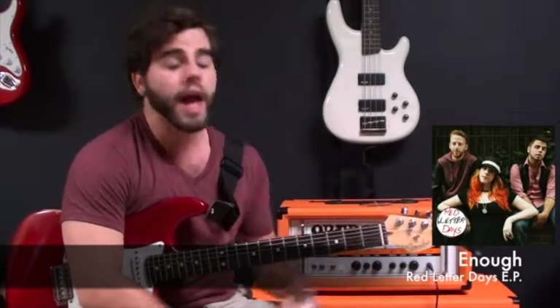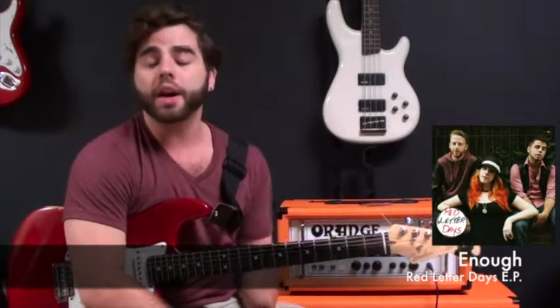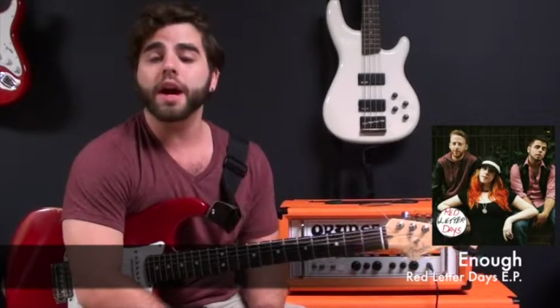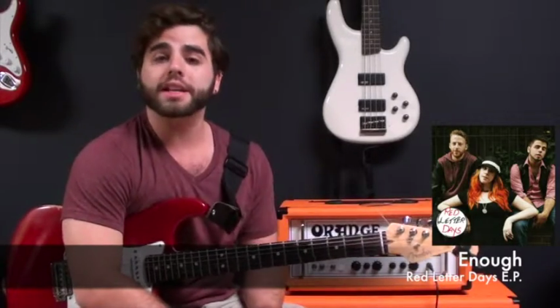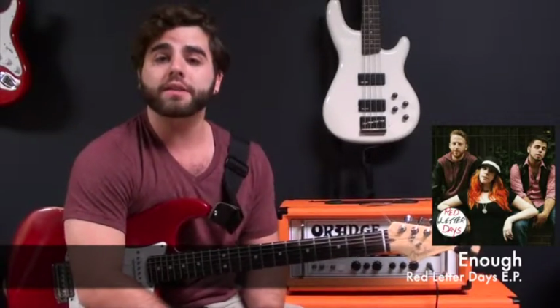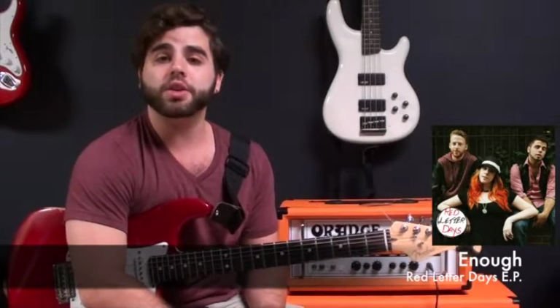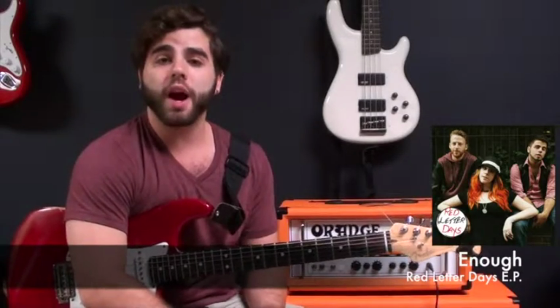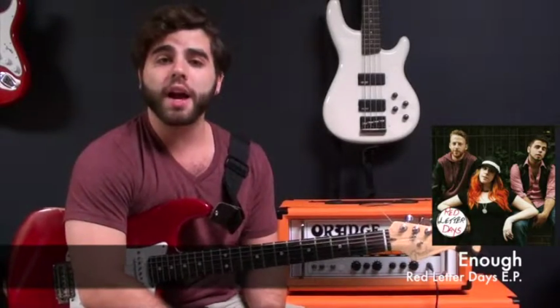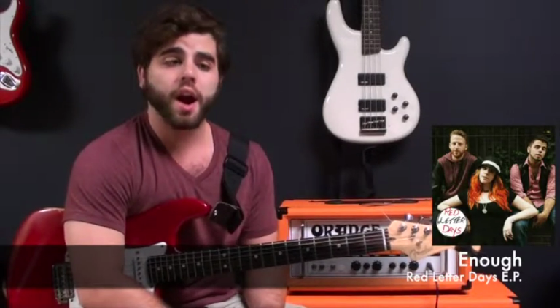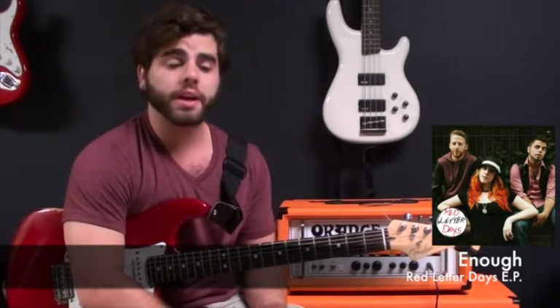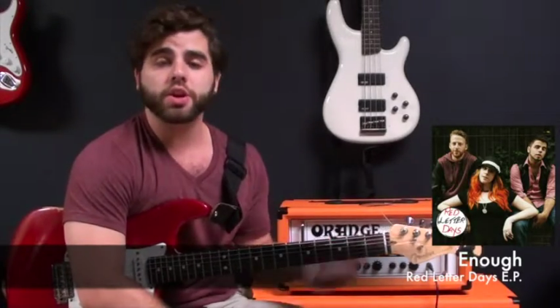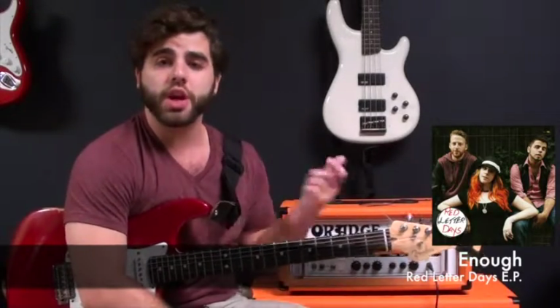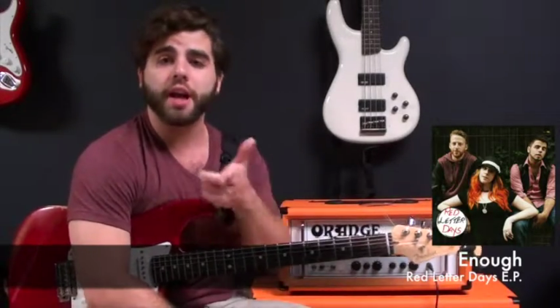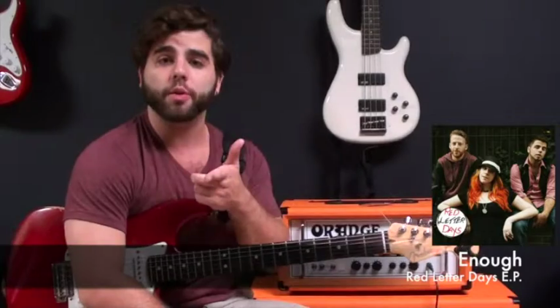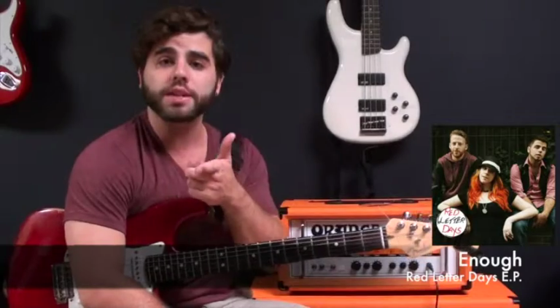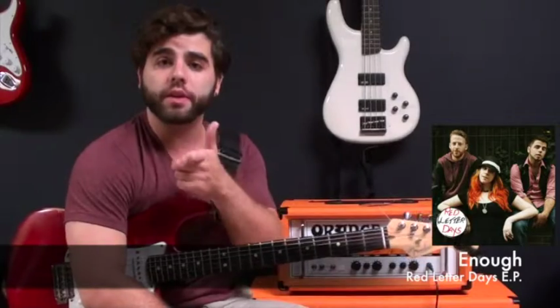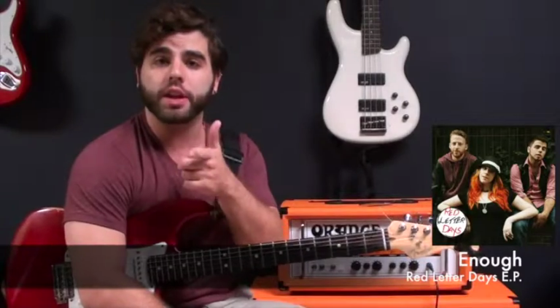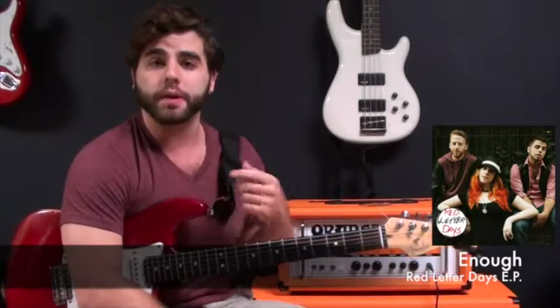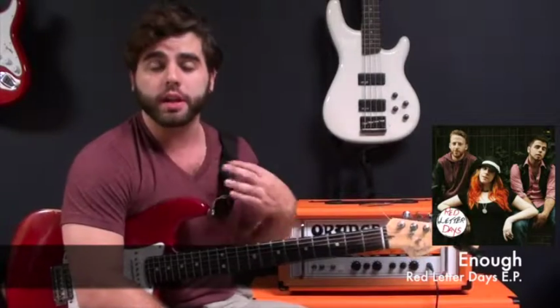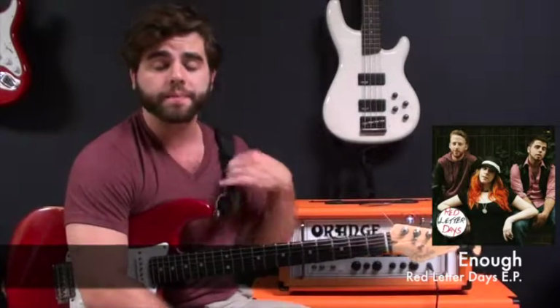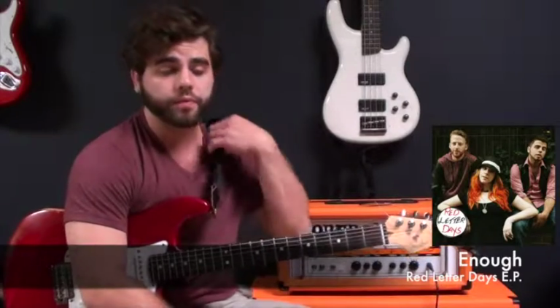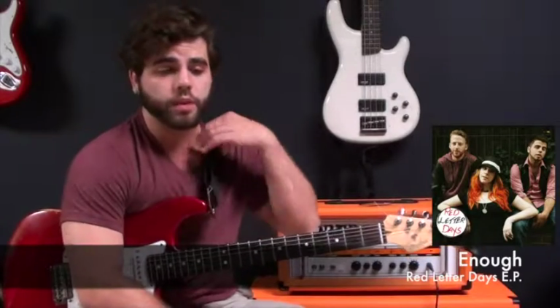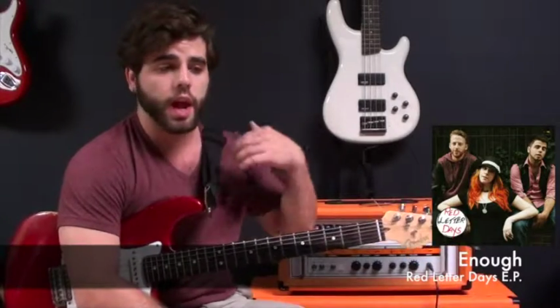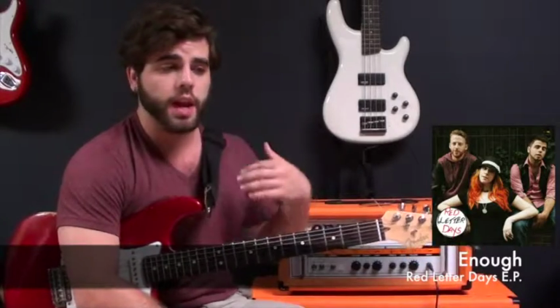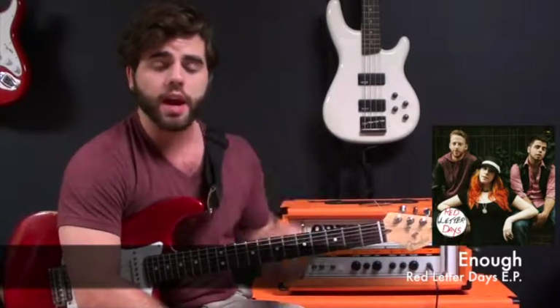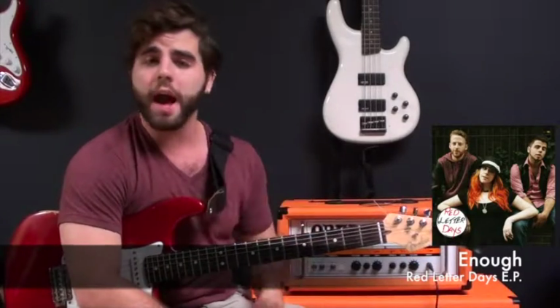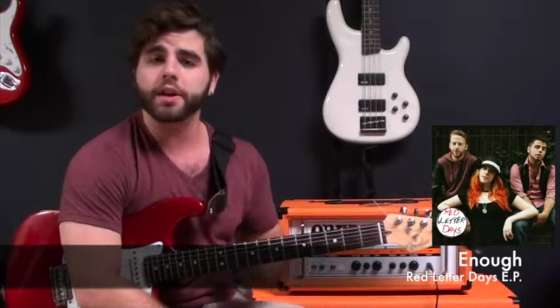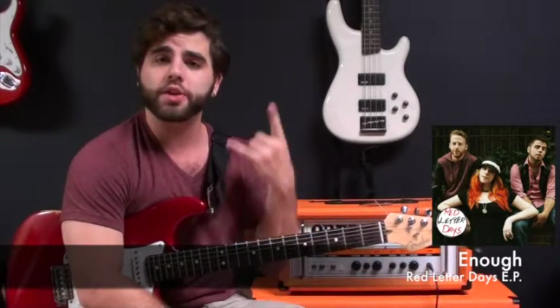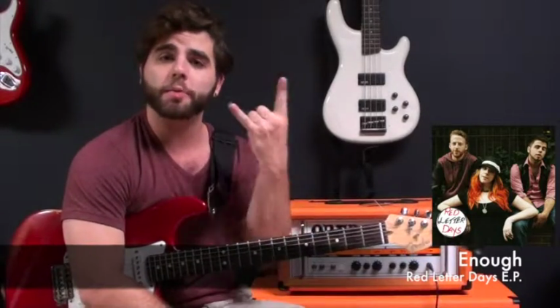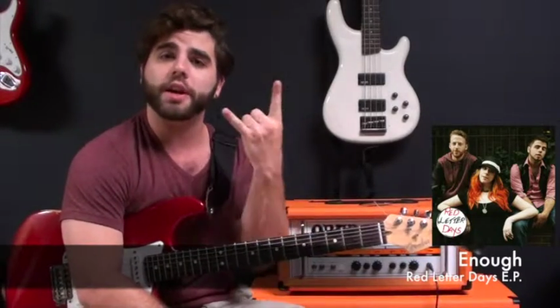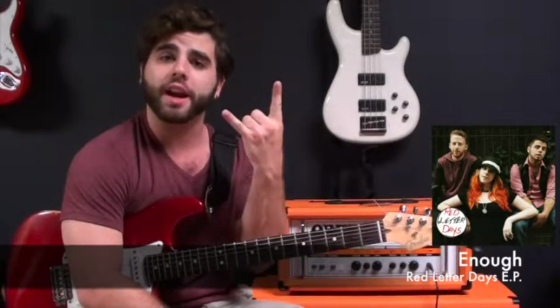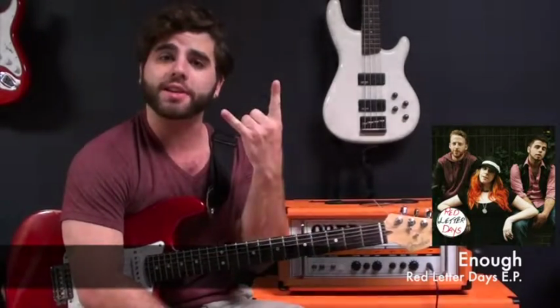Go ahead and give it a try. Make sure to check out the rest of our EP. Happy guitar playing, guys!